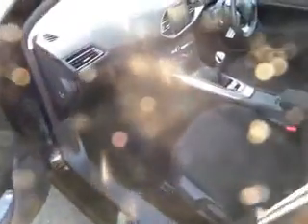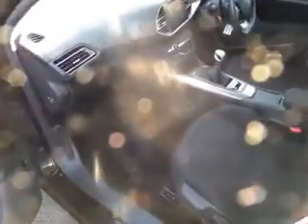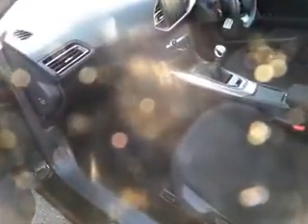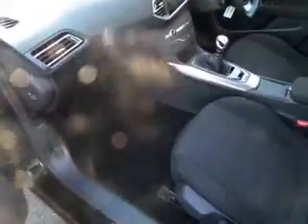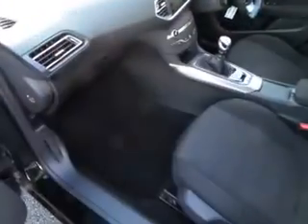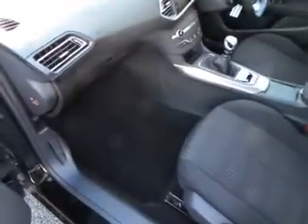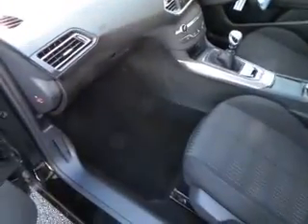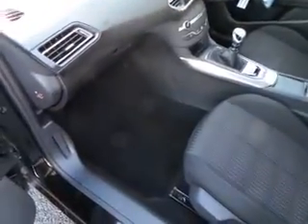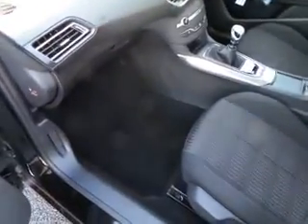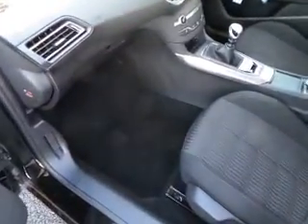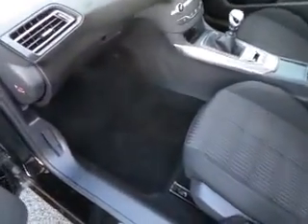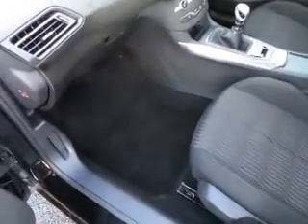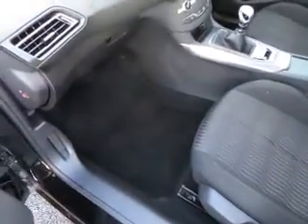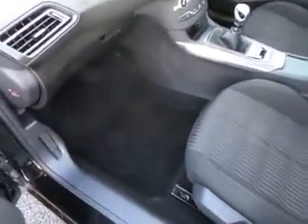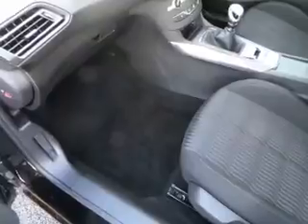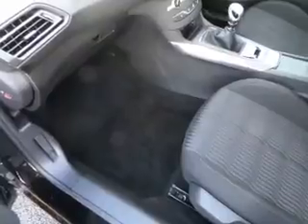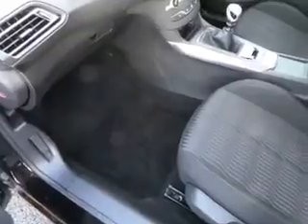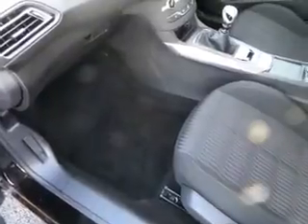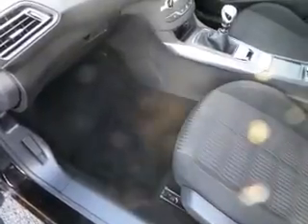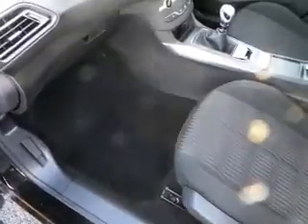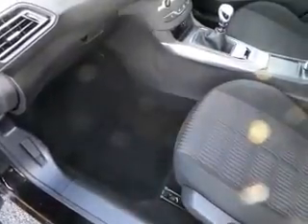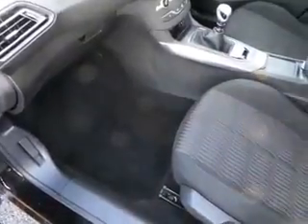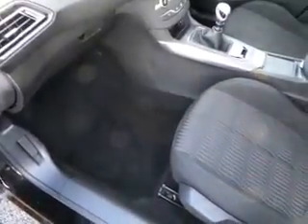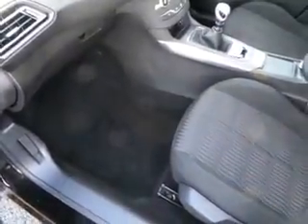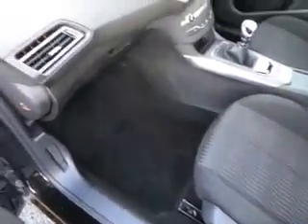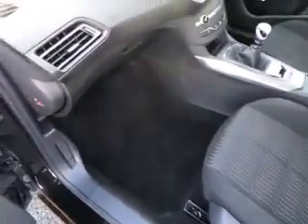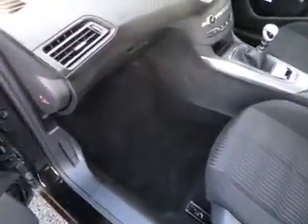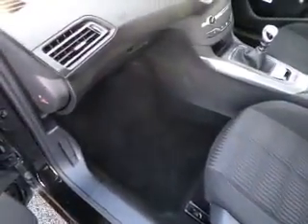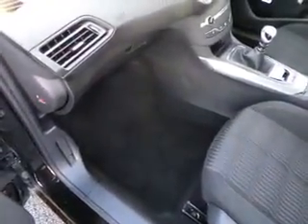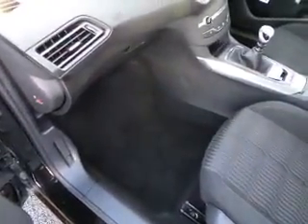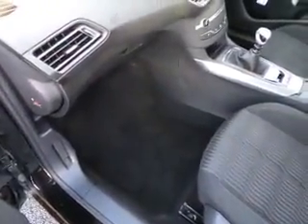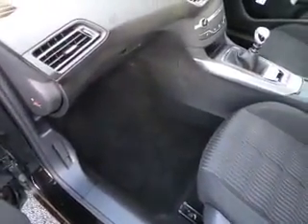Moving to the passenger side of the vehicle, you can see that it comes with dark black upholstery and excellent leg room.